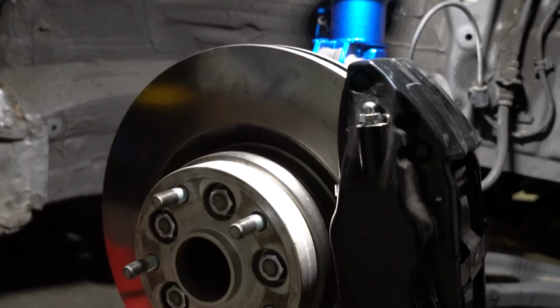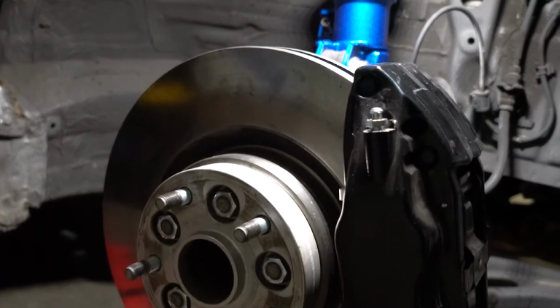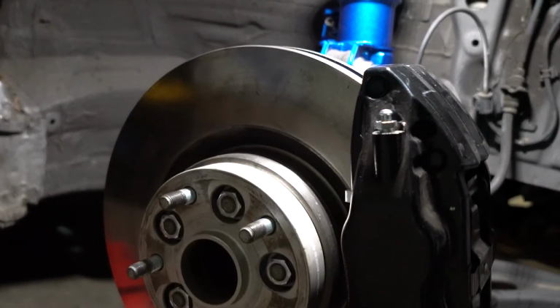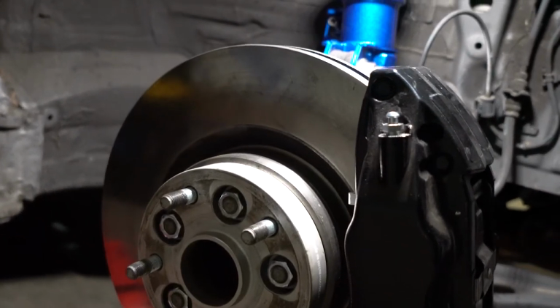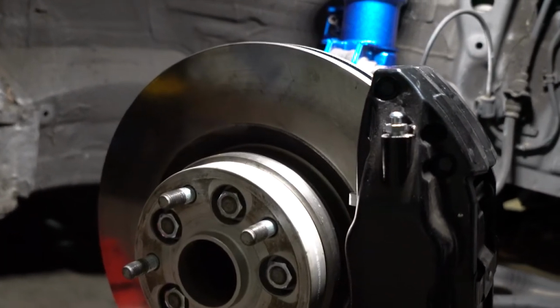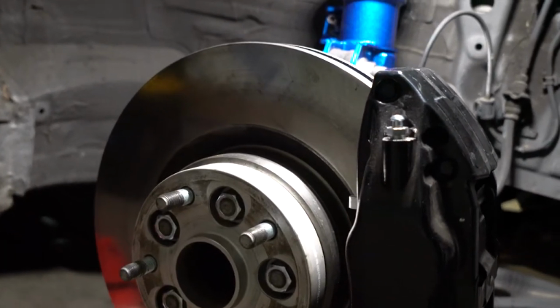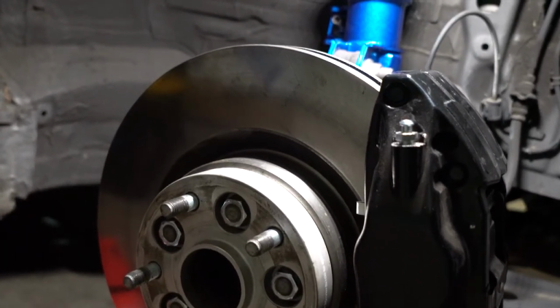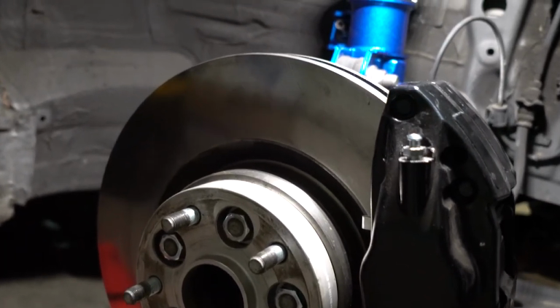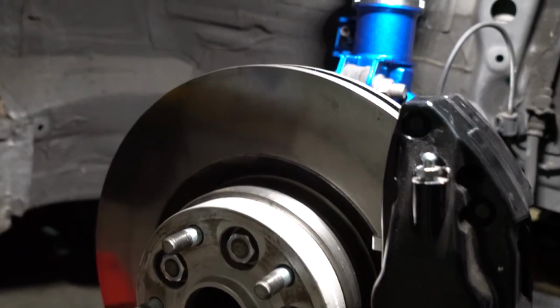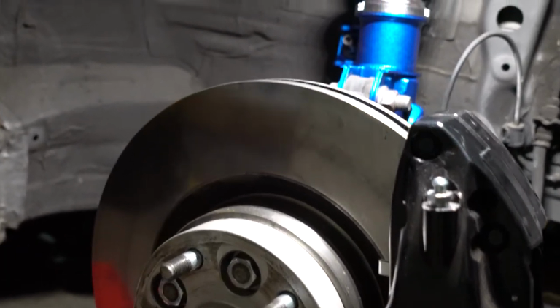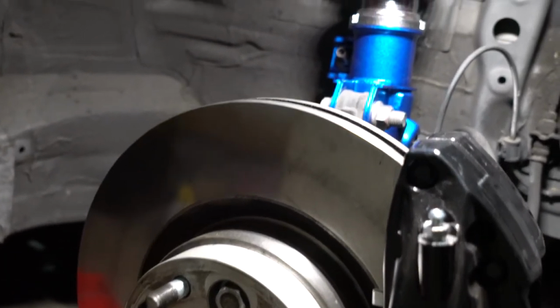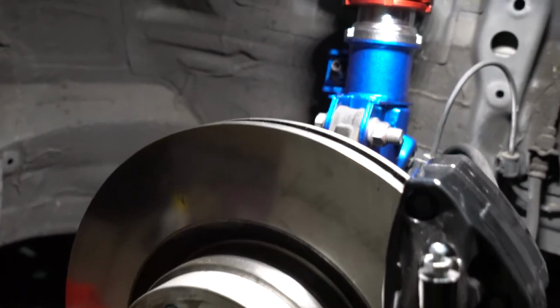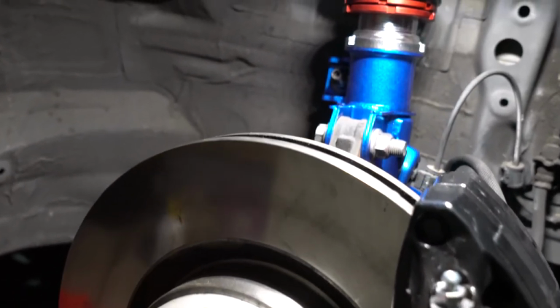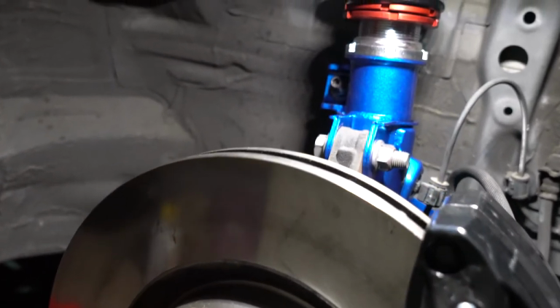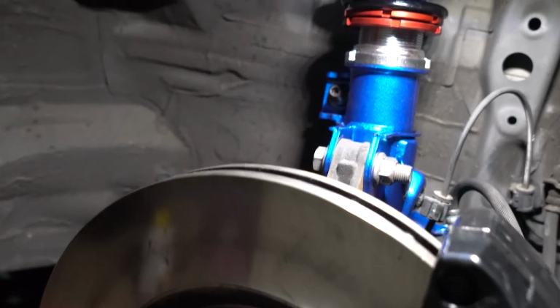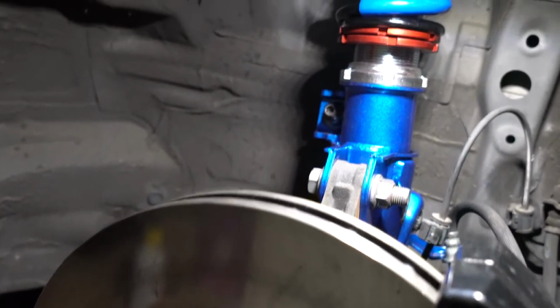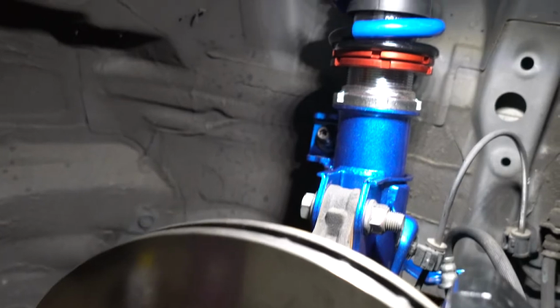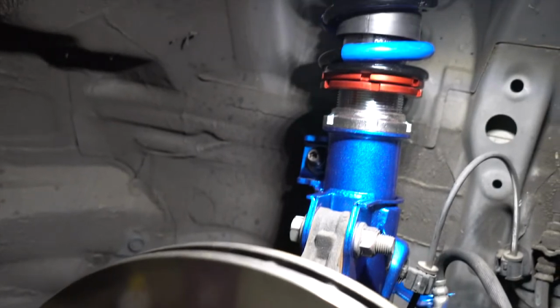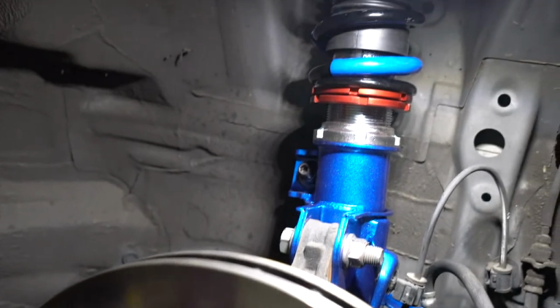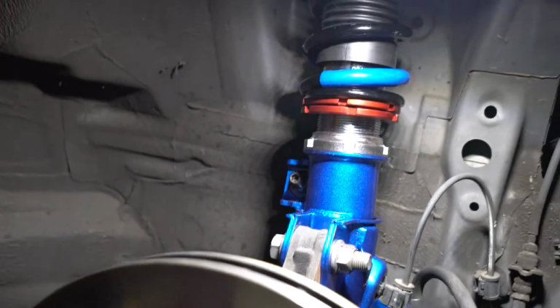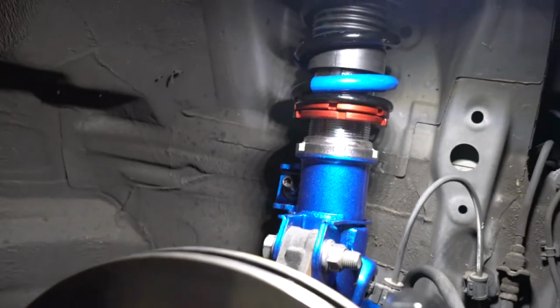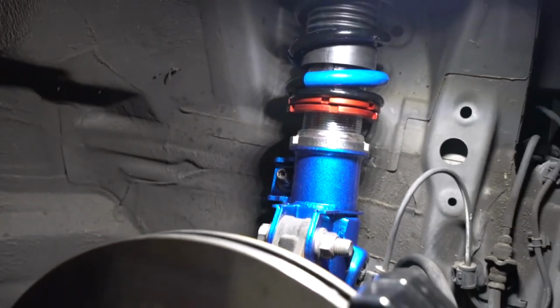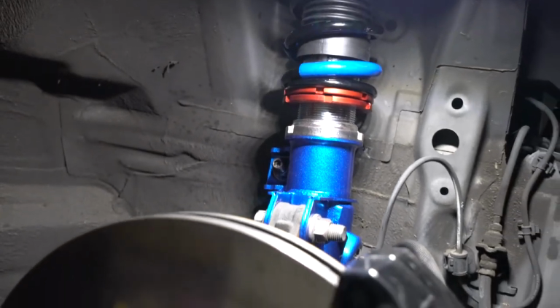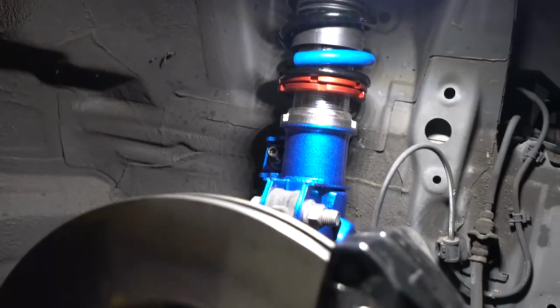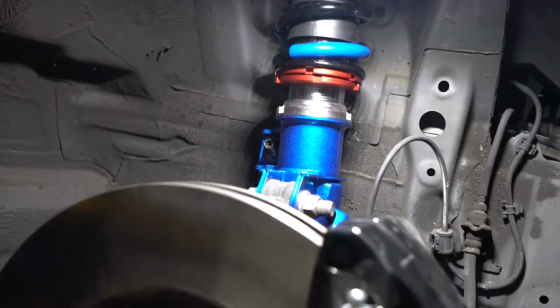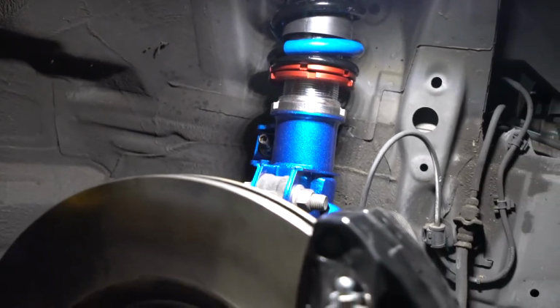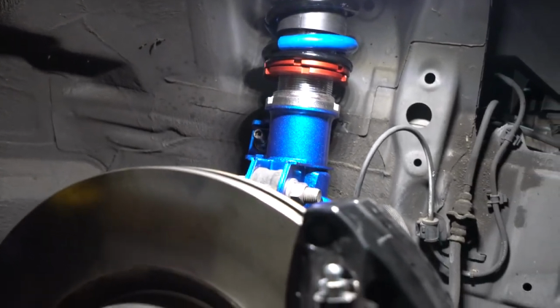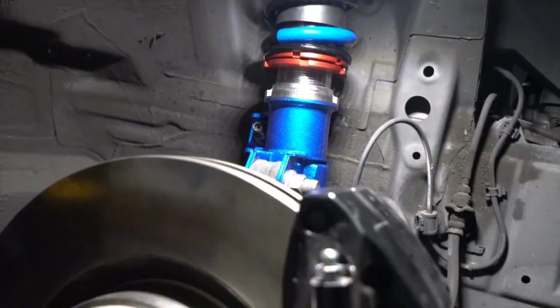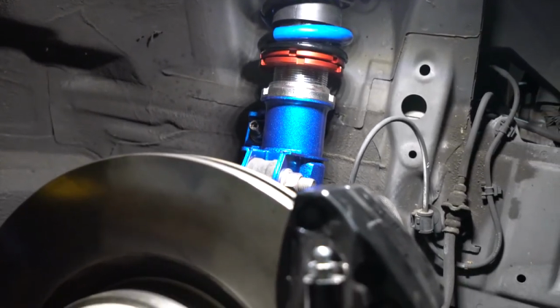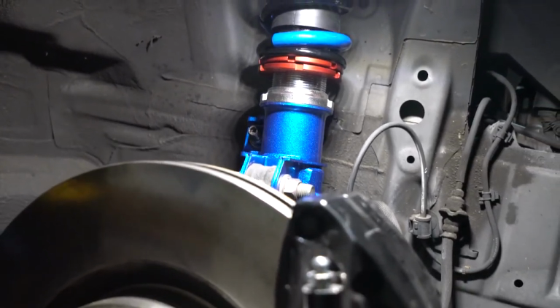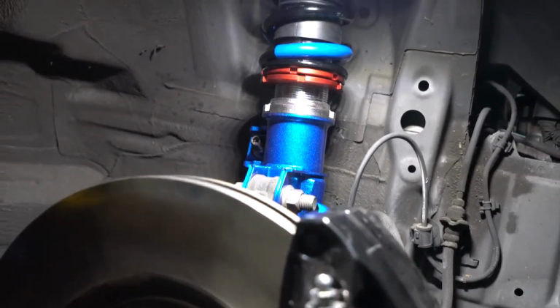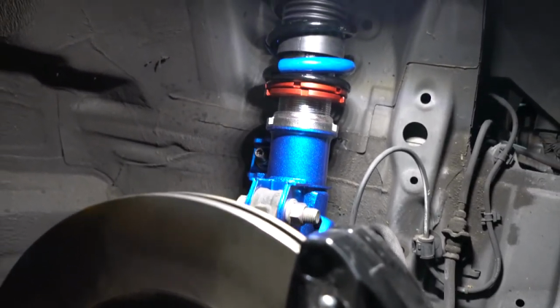Got the passenger and the driver's side. Looks good.